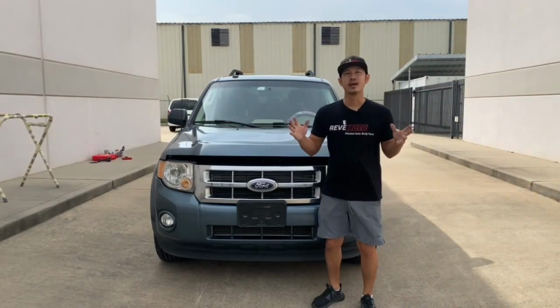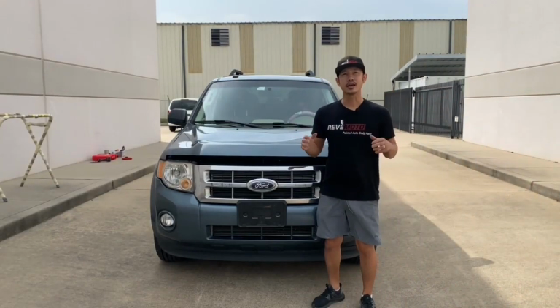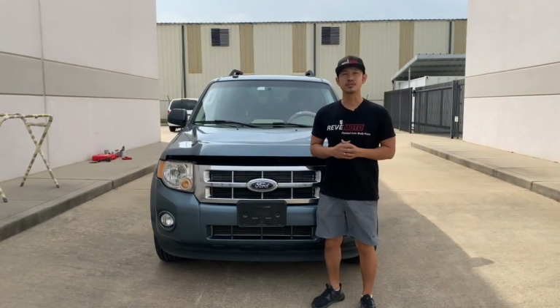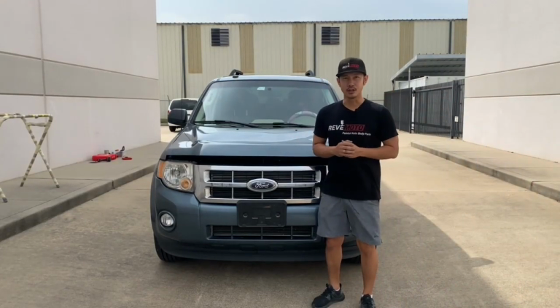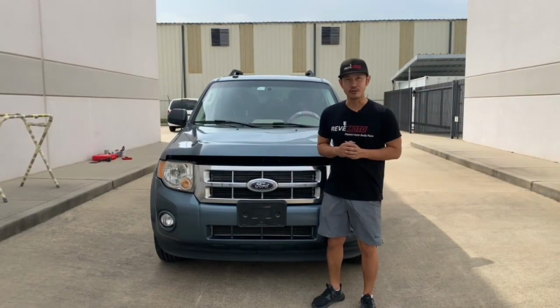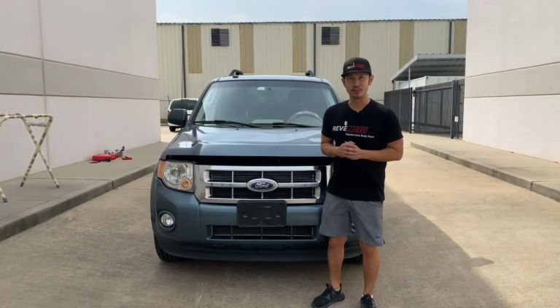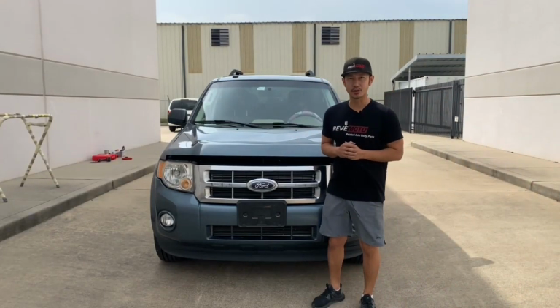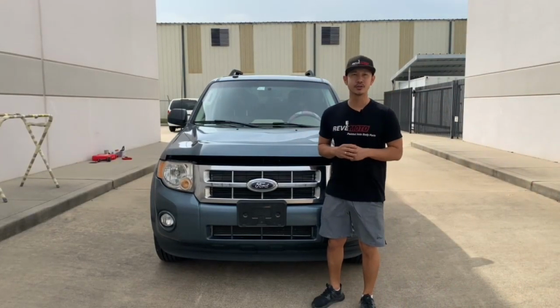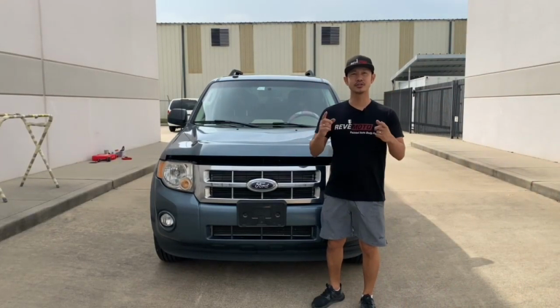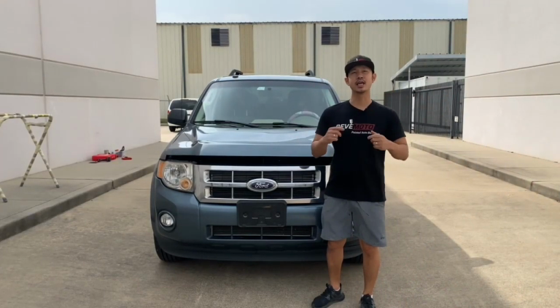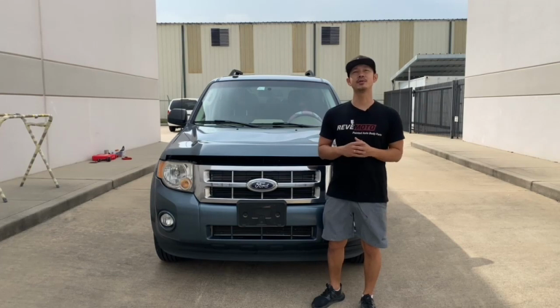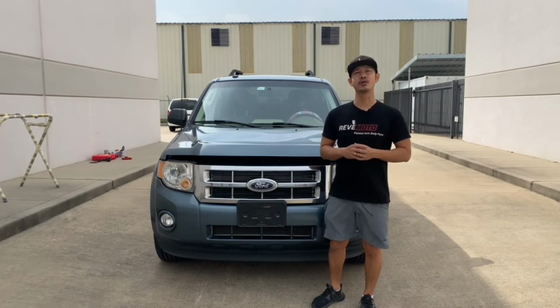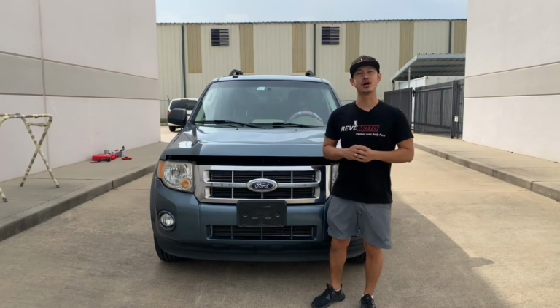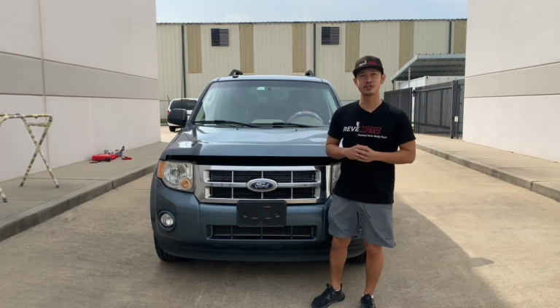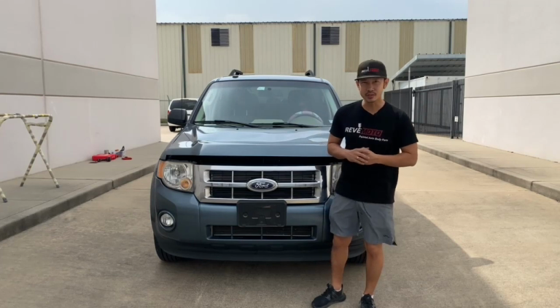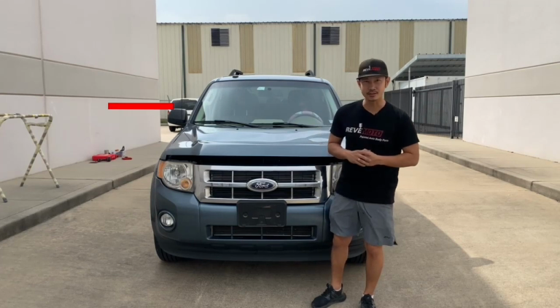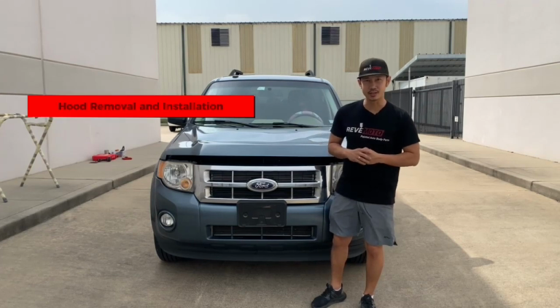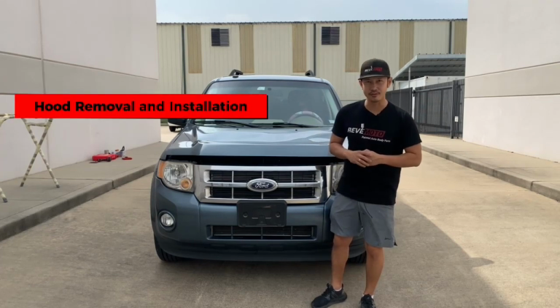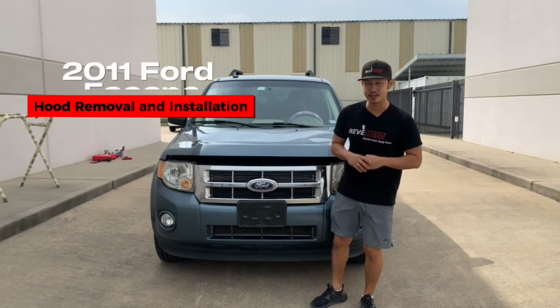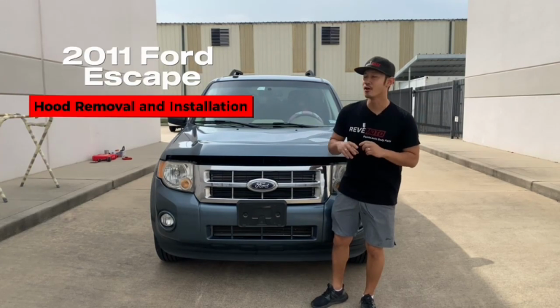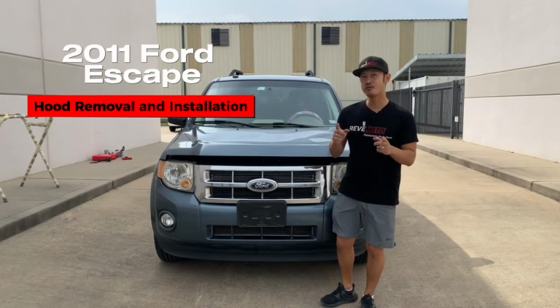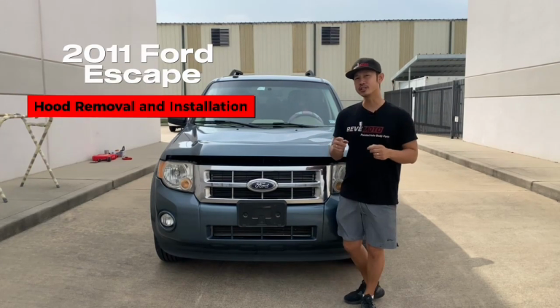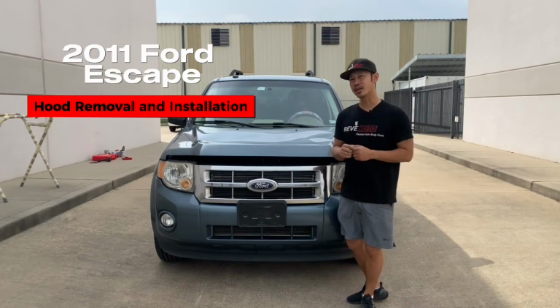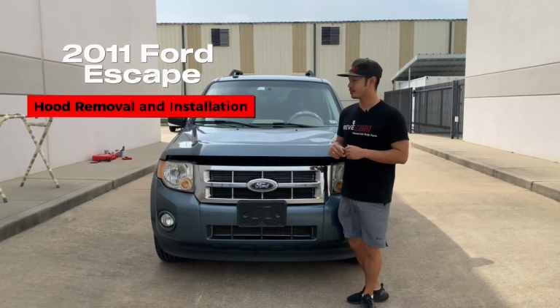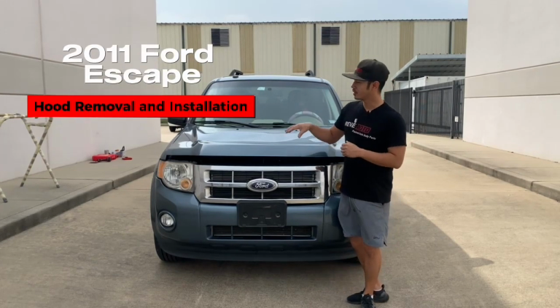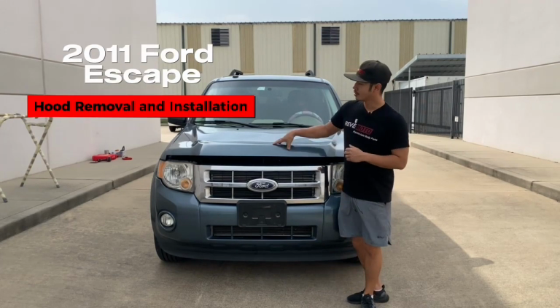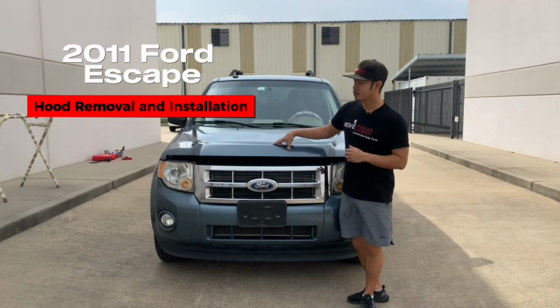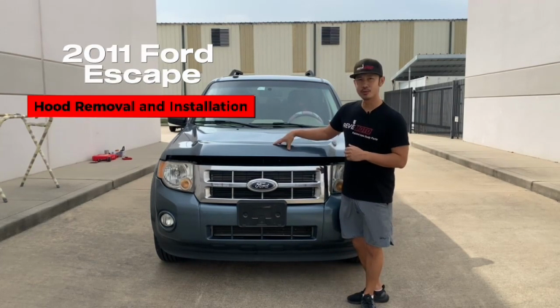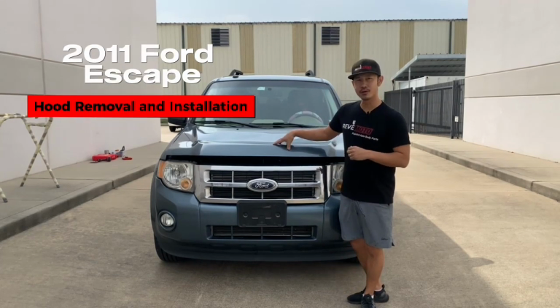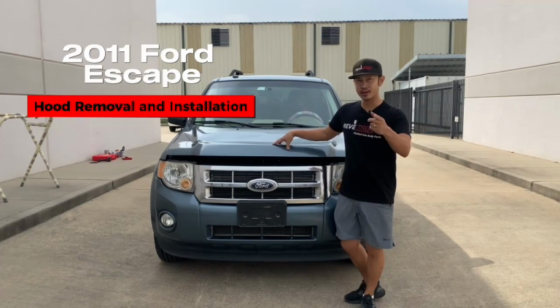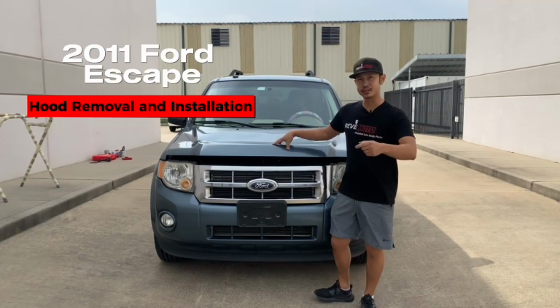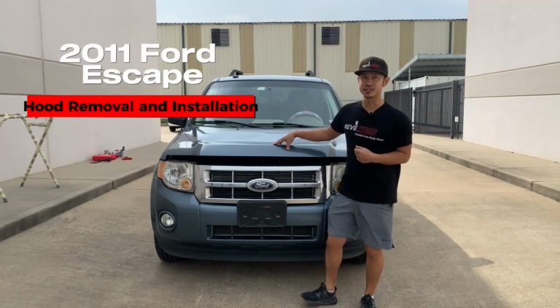Hey guys, Rolando from Redmoto. So today I'm going to be working on this 2011 Ford Escape hood removal and installation.